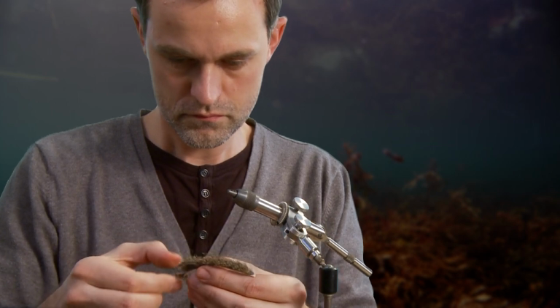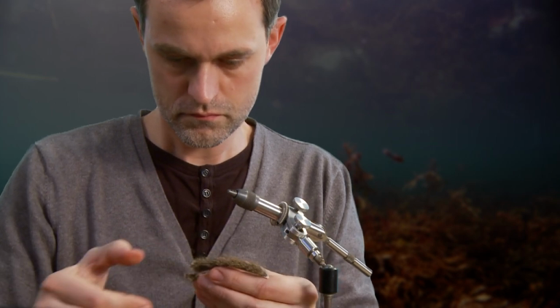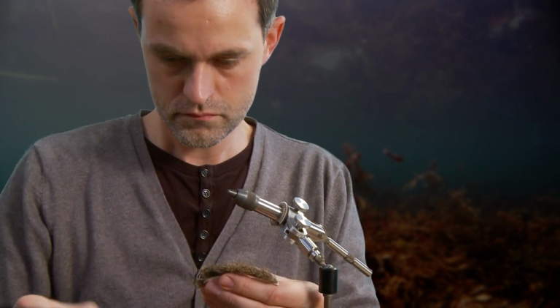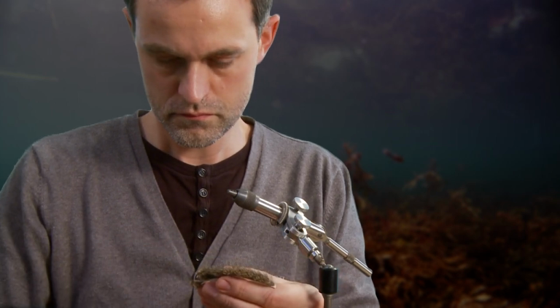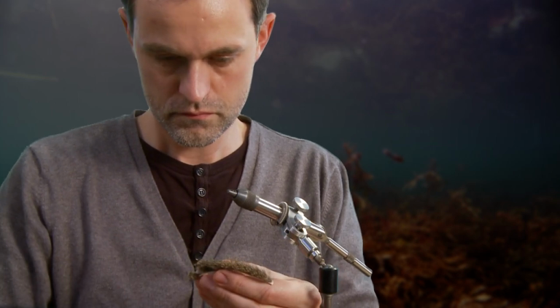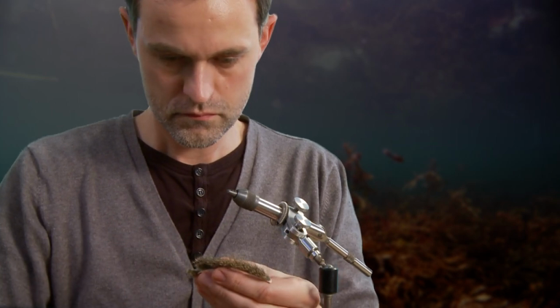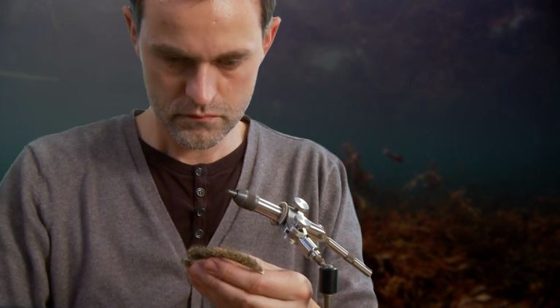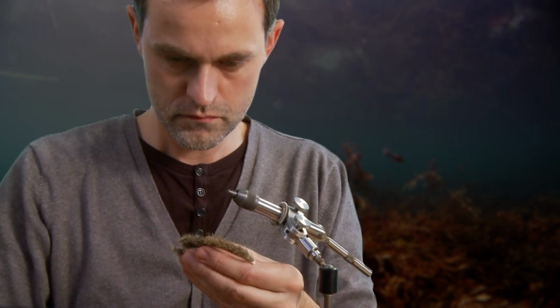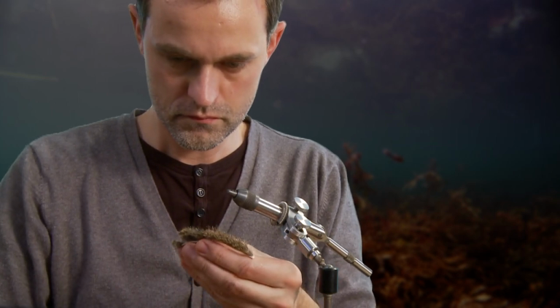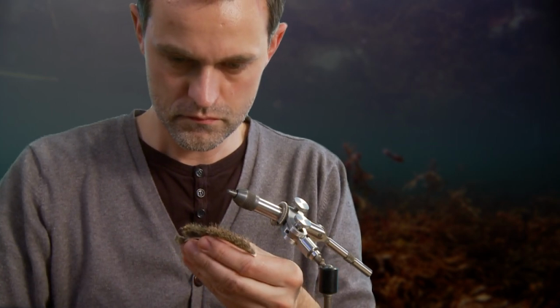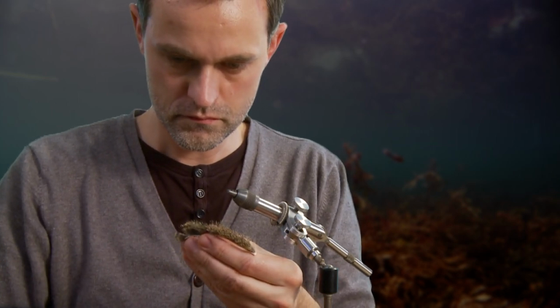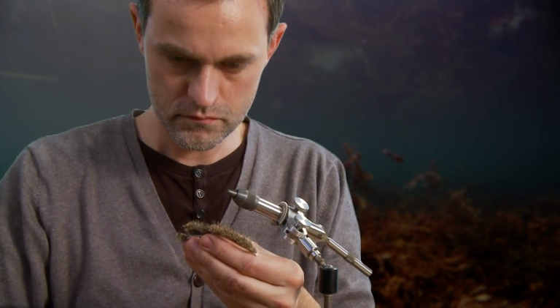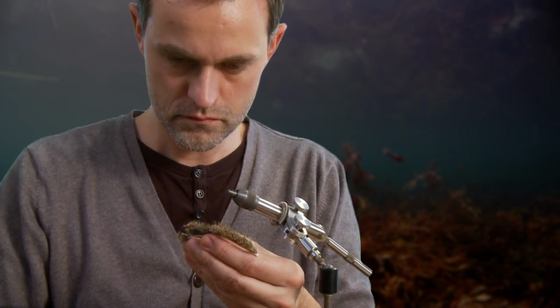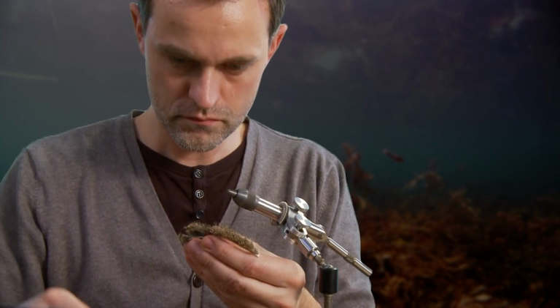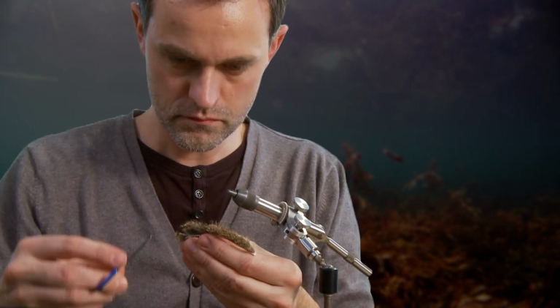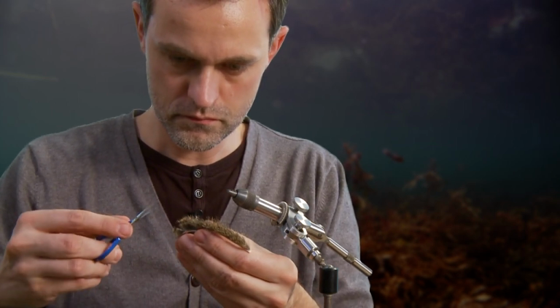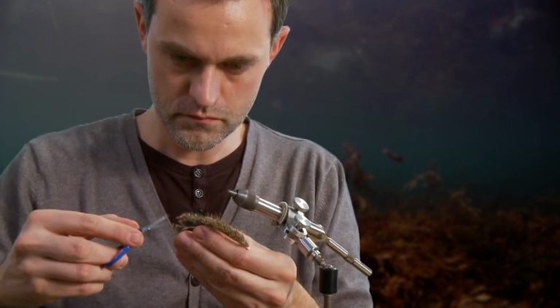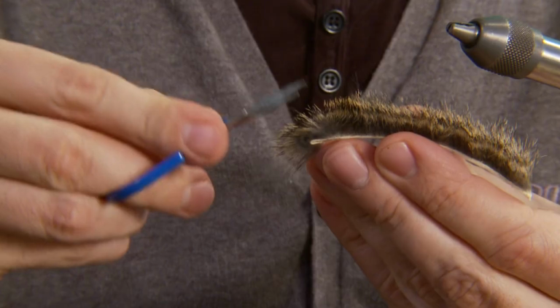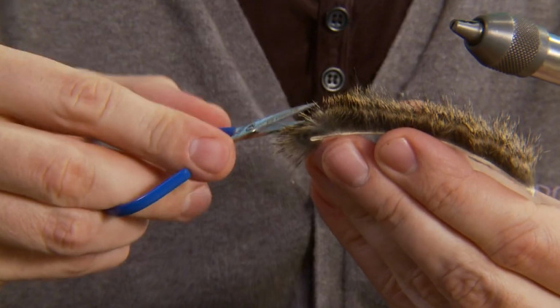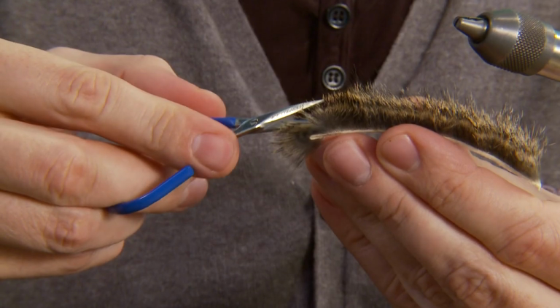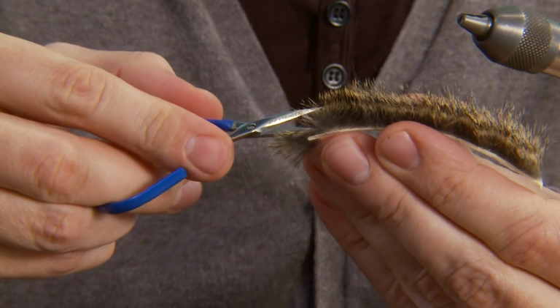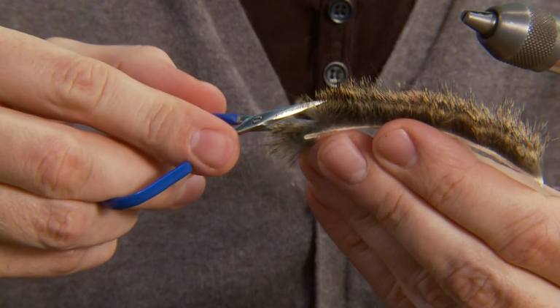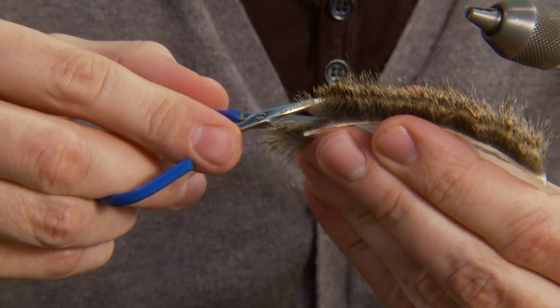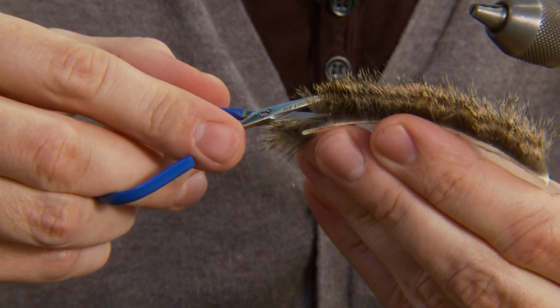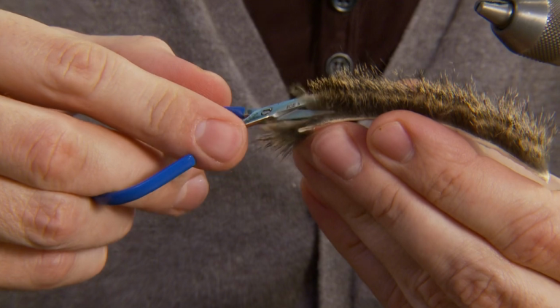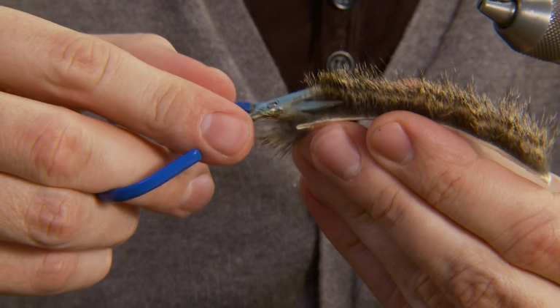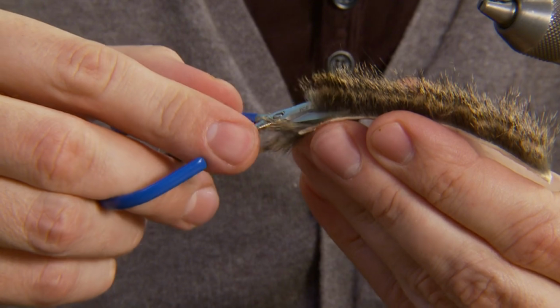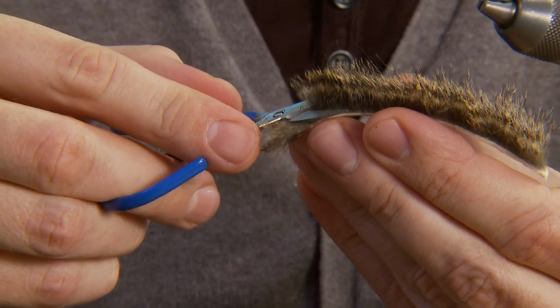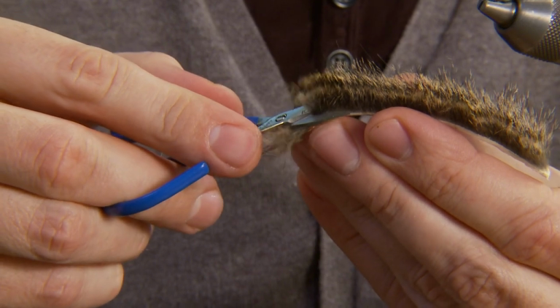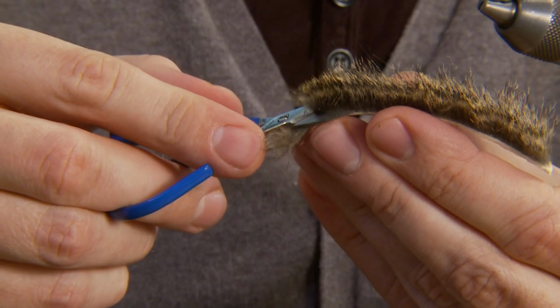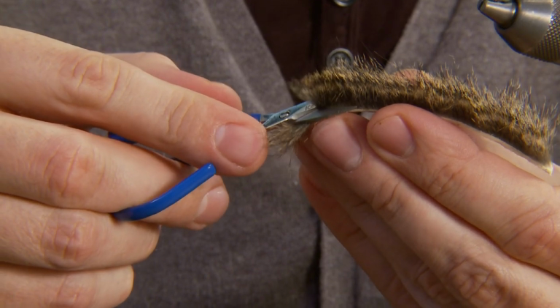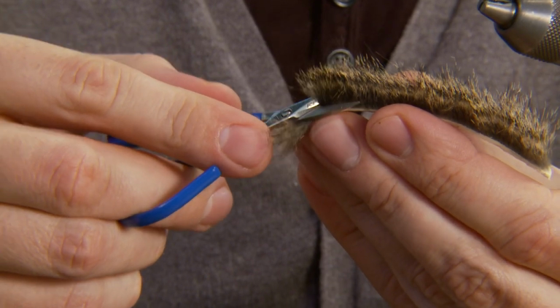Trim the hair in front of the tail with a sharp pair of scissors to form the first part of the fly.